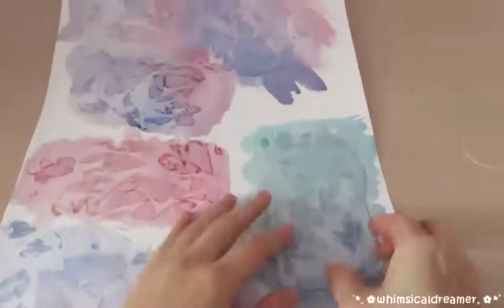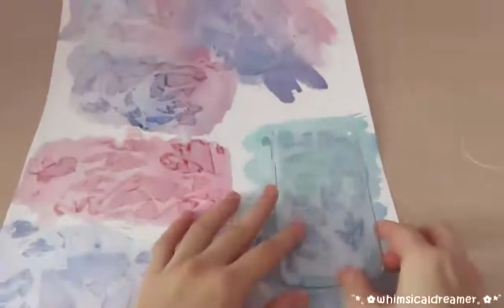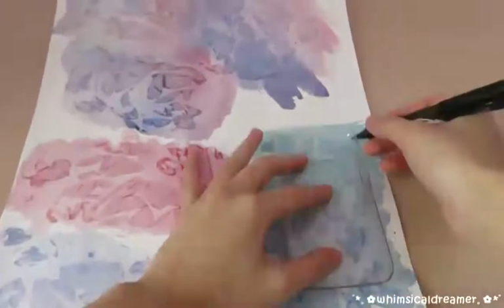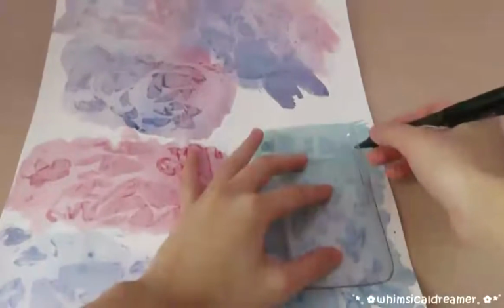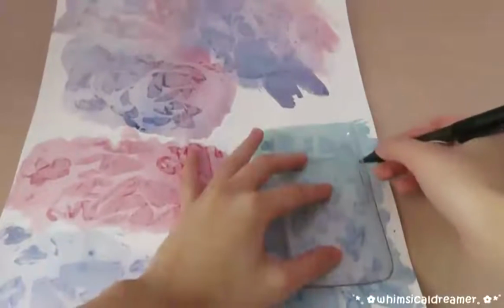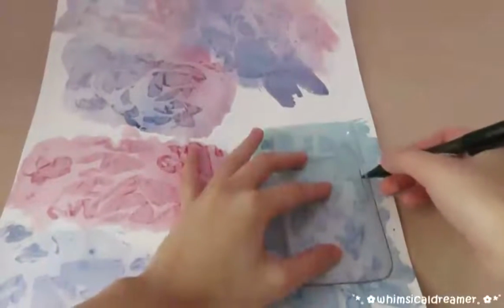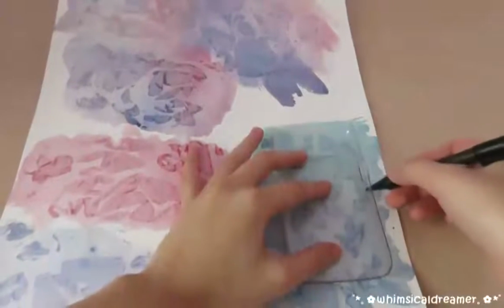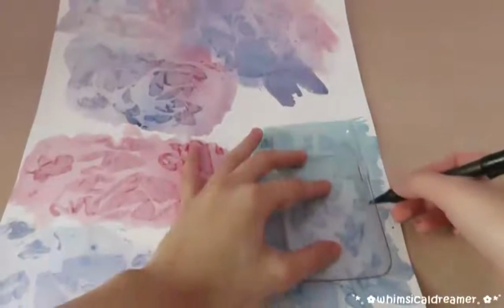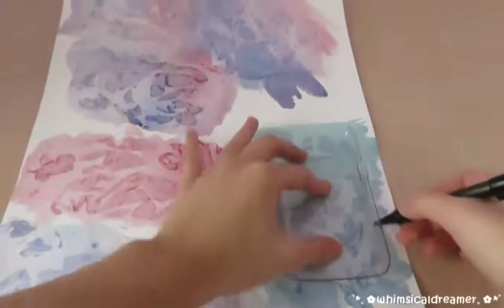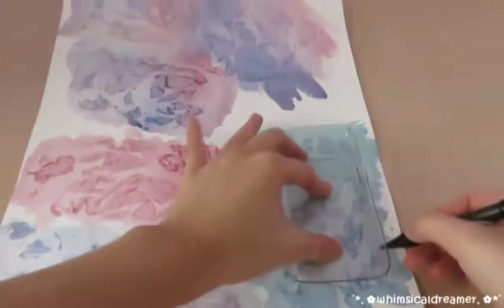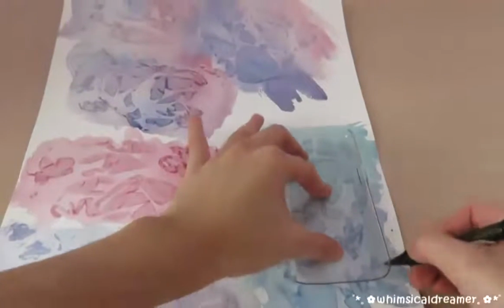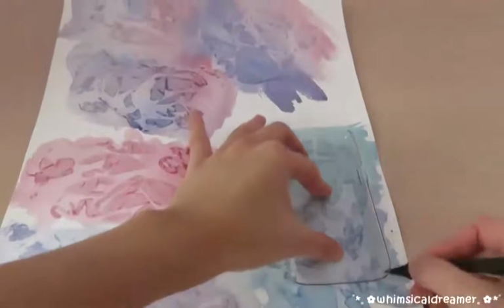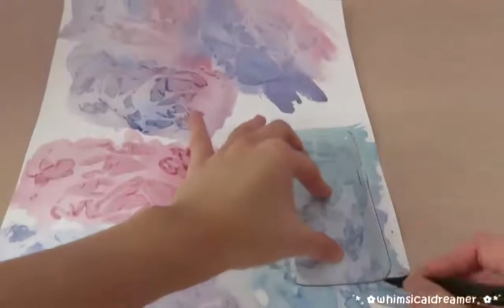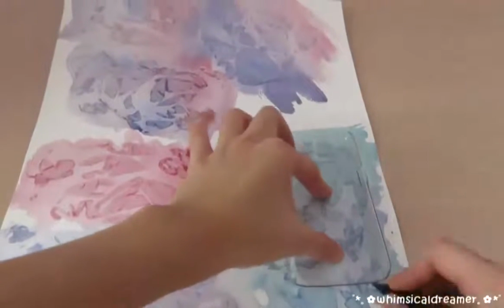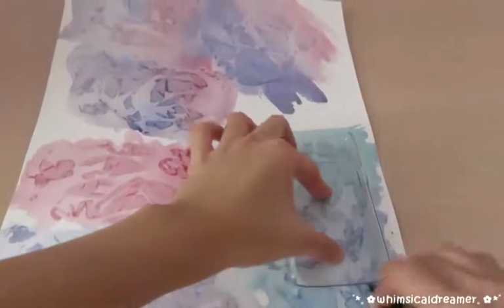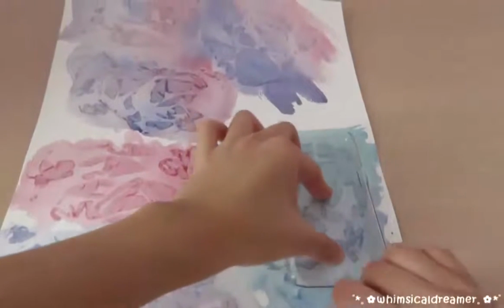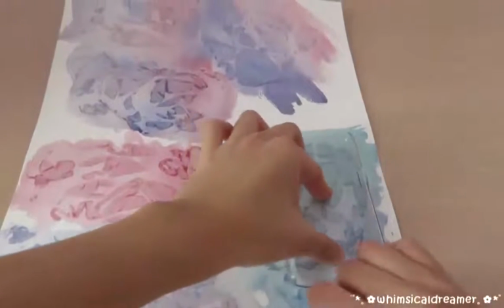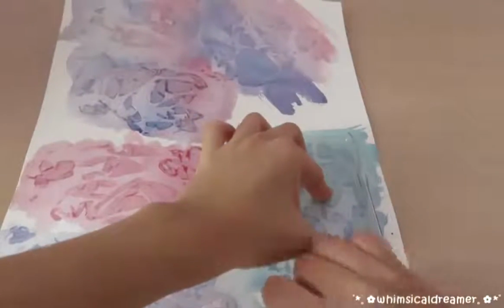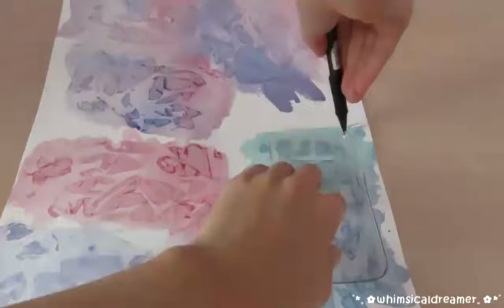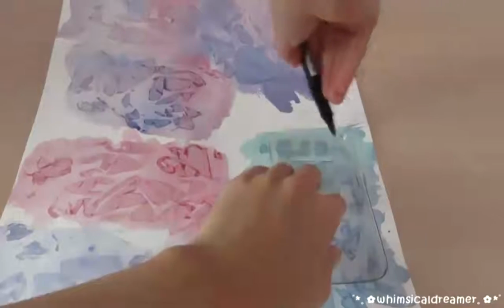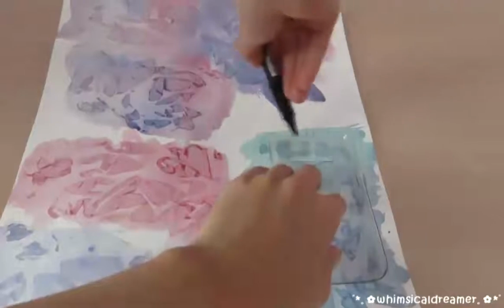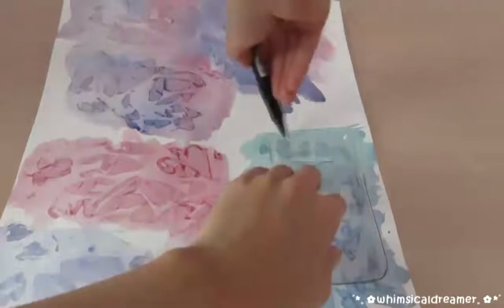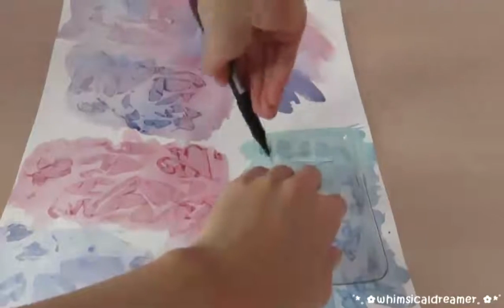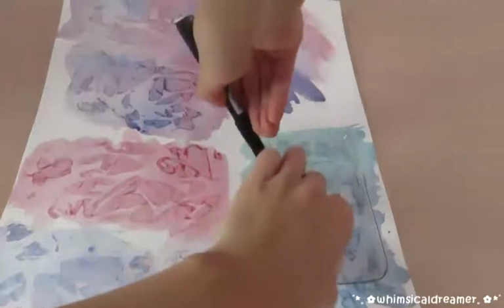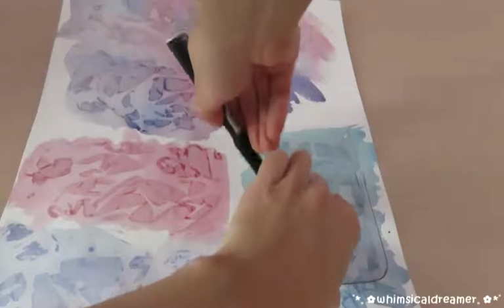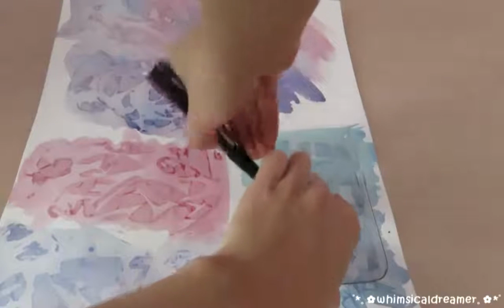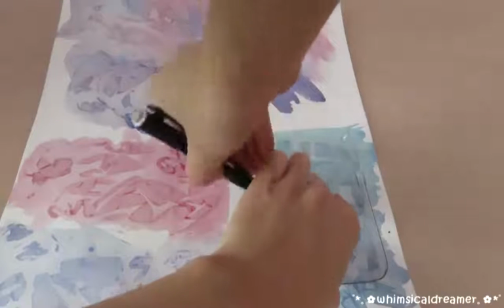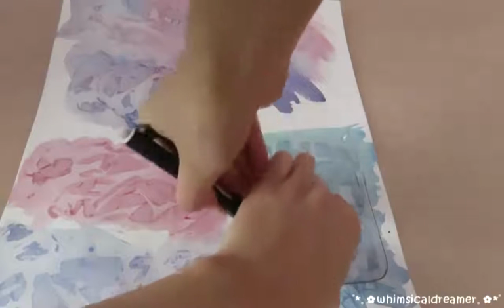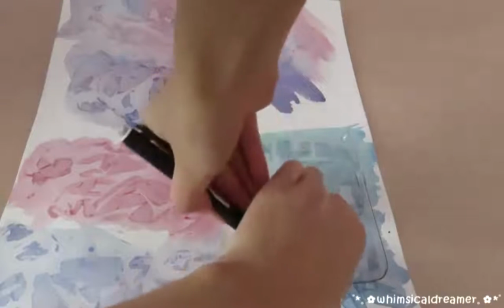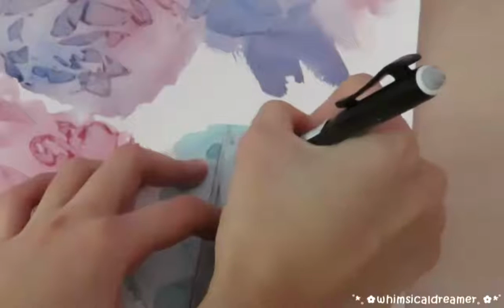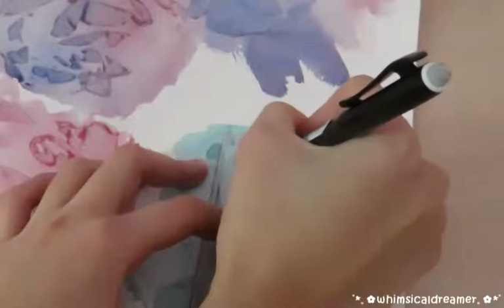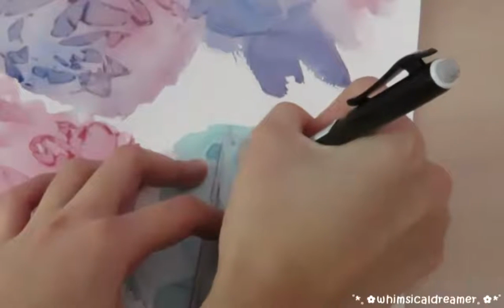Next, use your foam case to trace out the shape, and after you're done, just cut it out. And don't forget the camera hole.